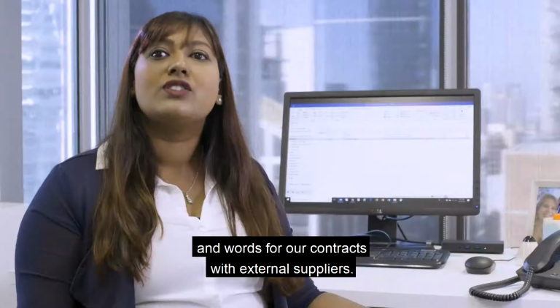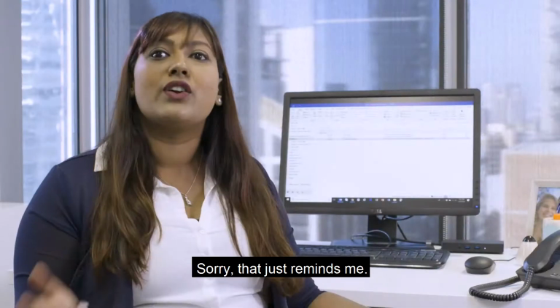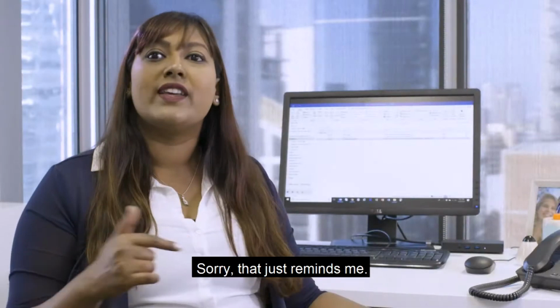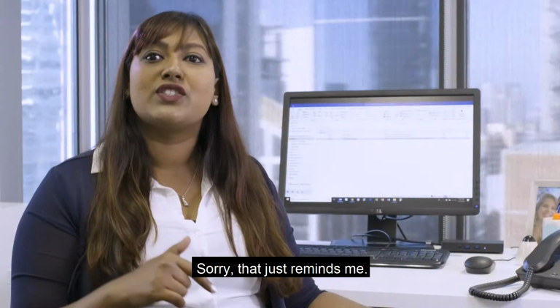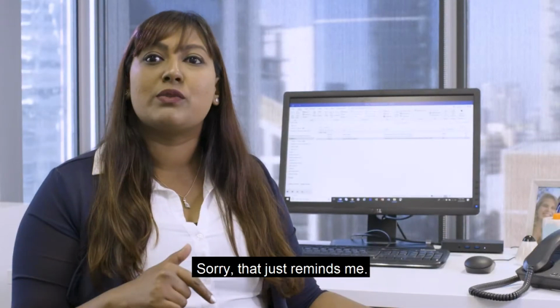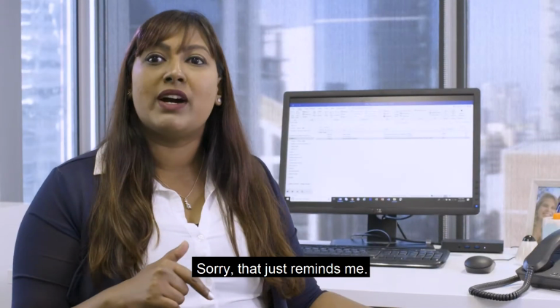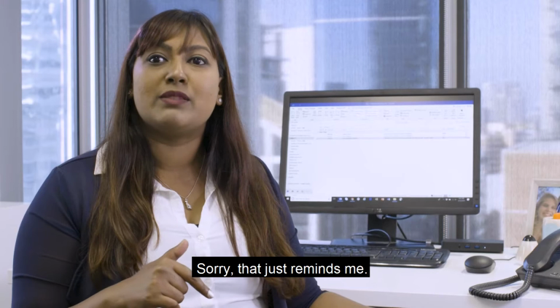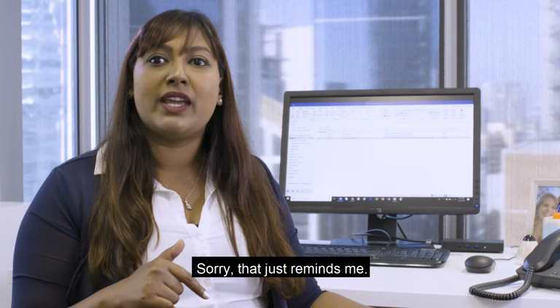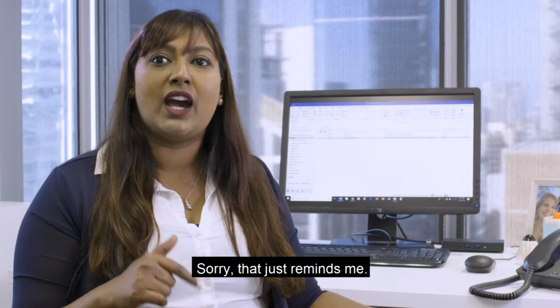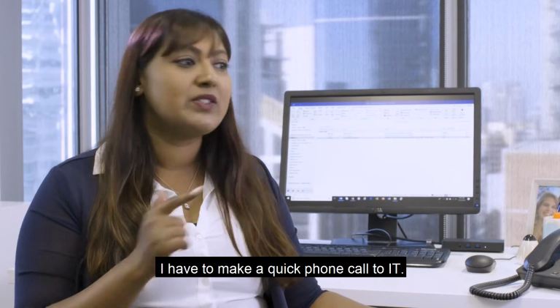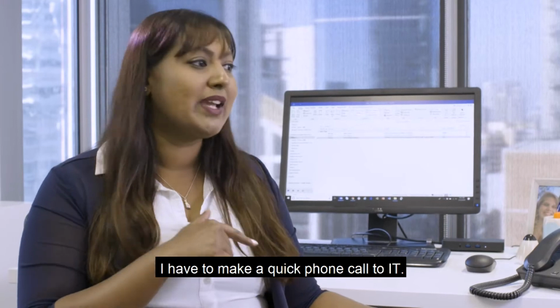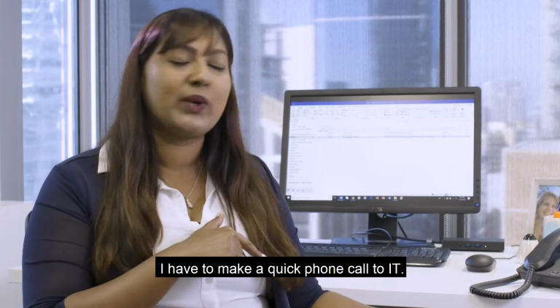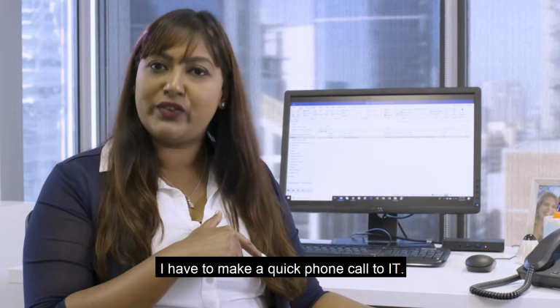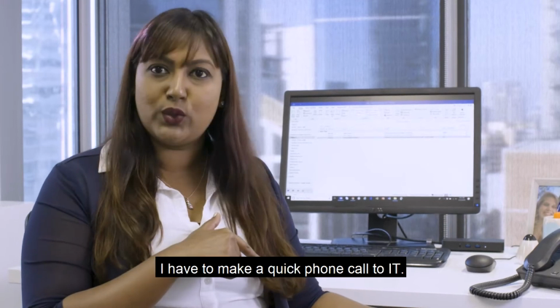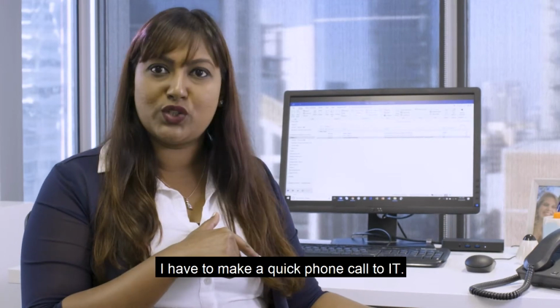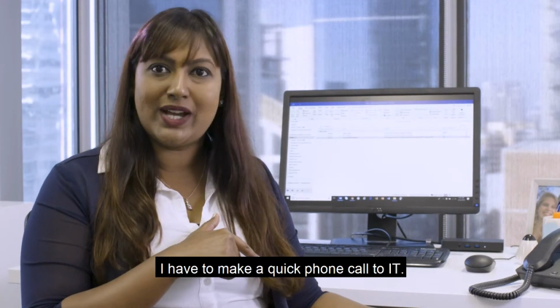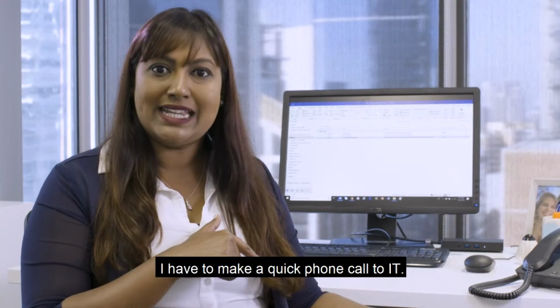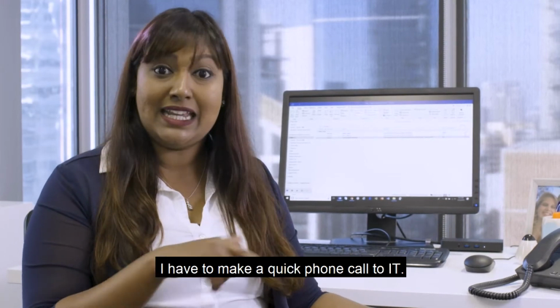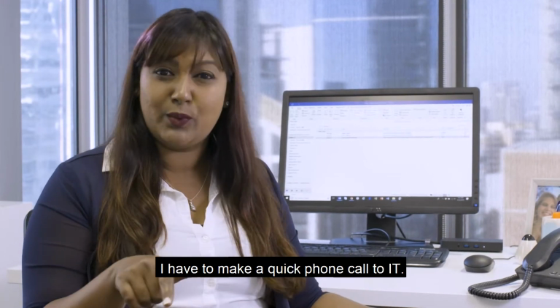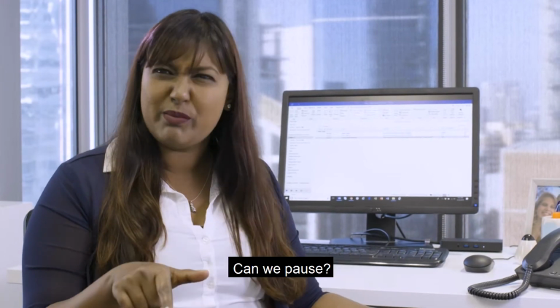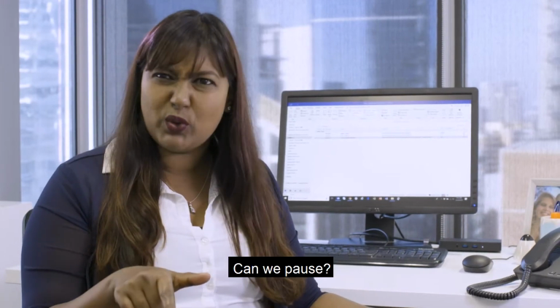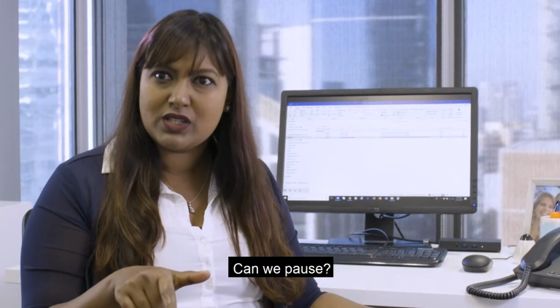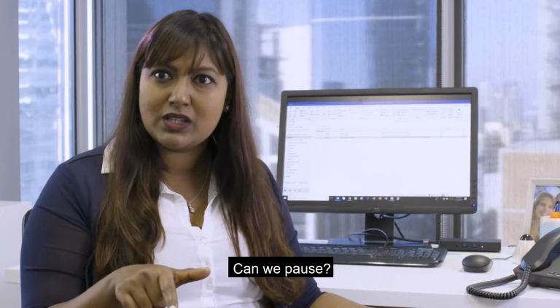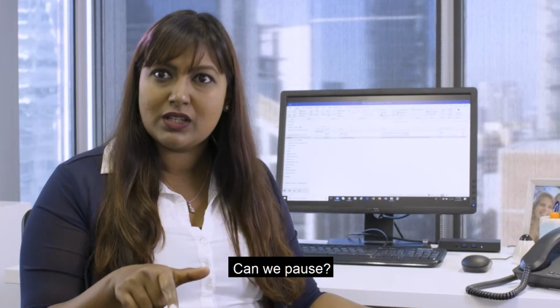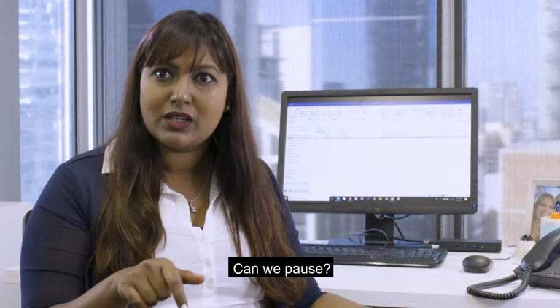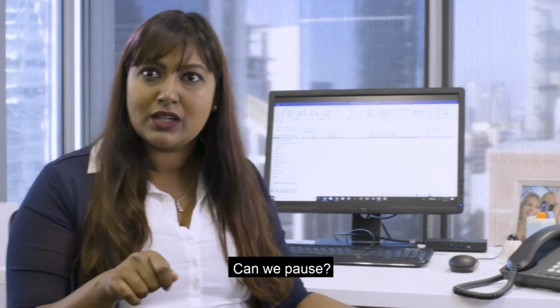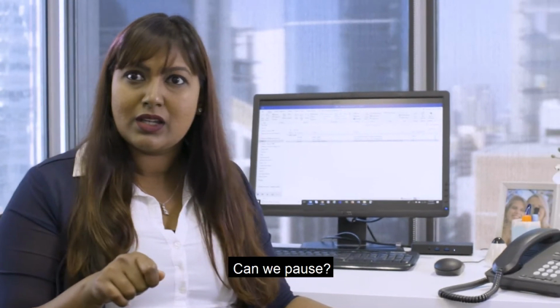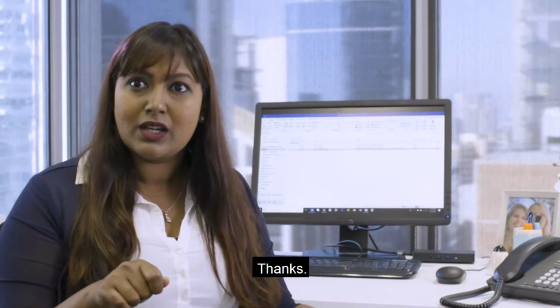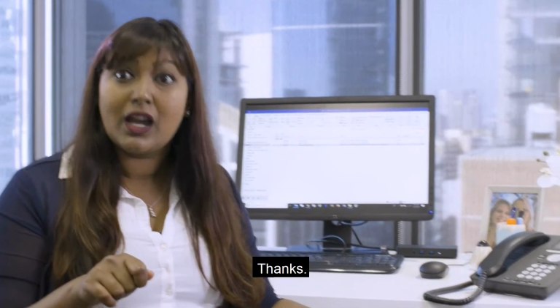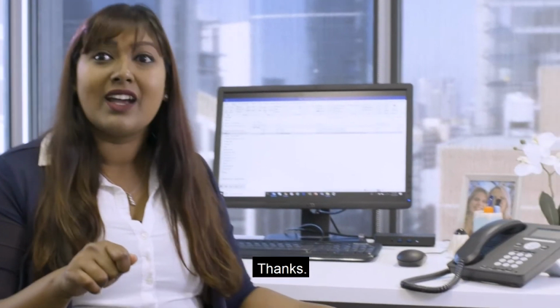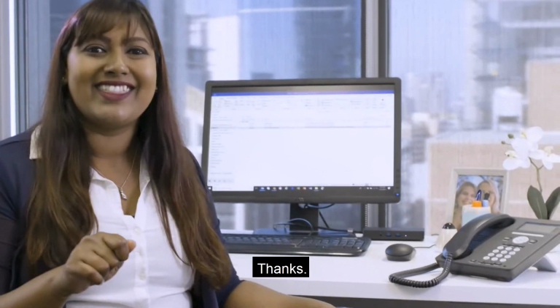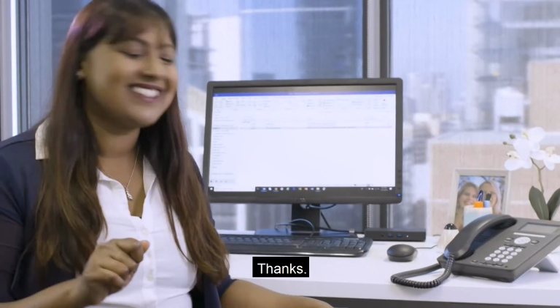Sorry, that just reminds me, I have to make a quick phone call to IT. Can we pause? Thanks.